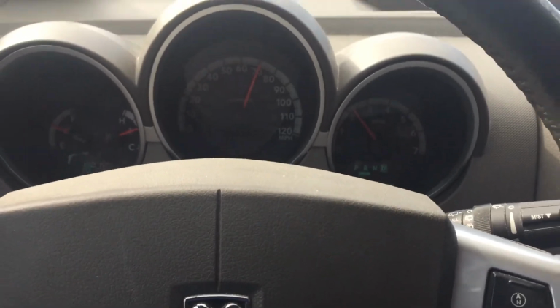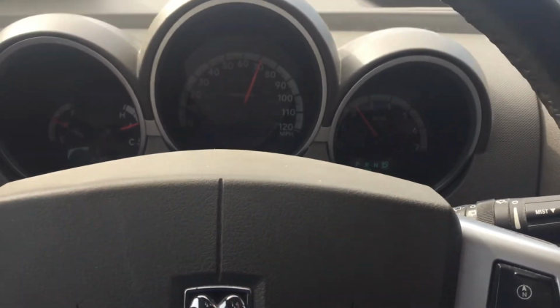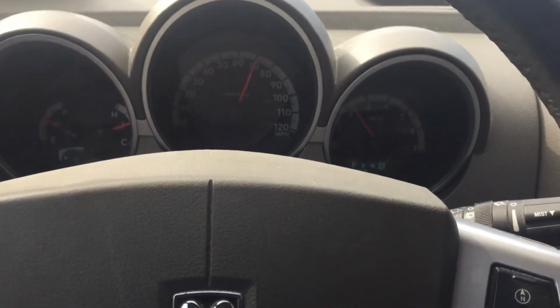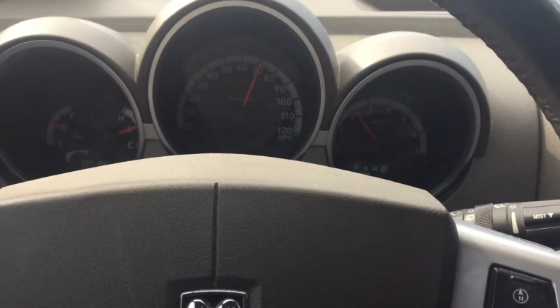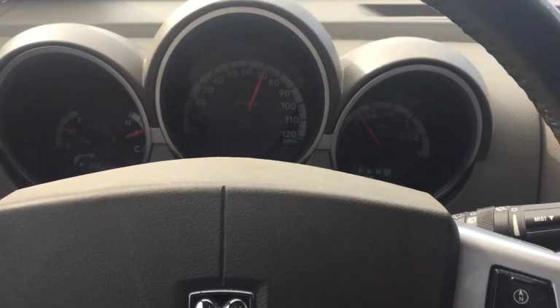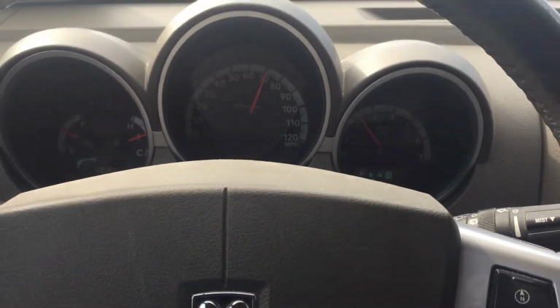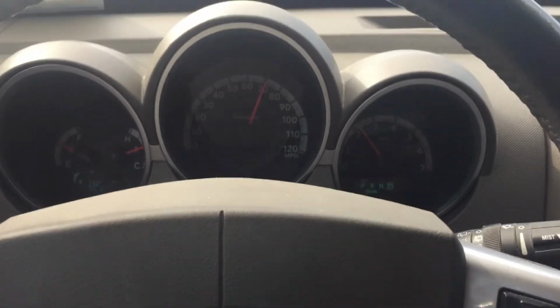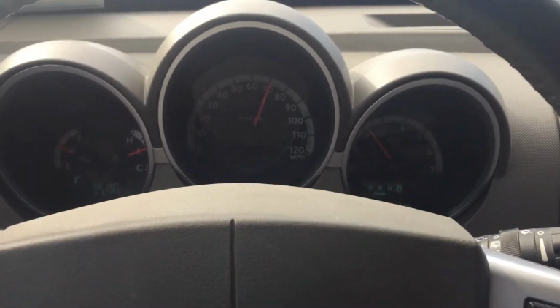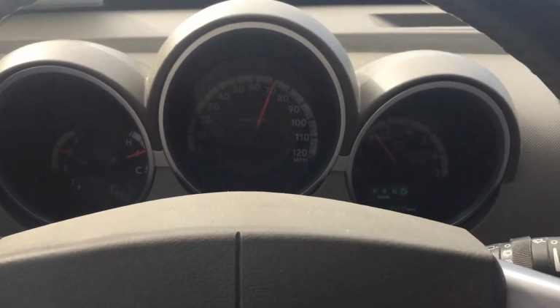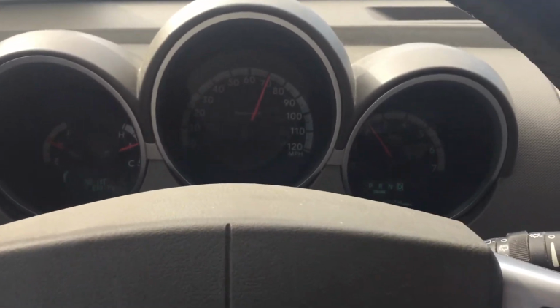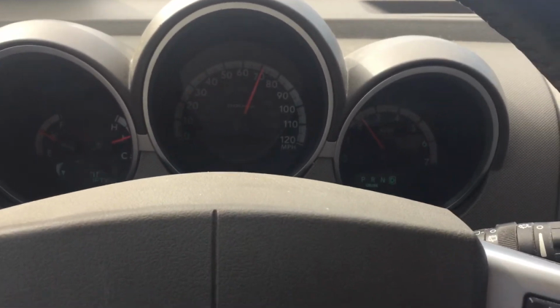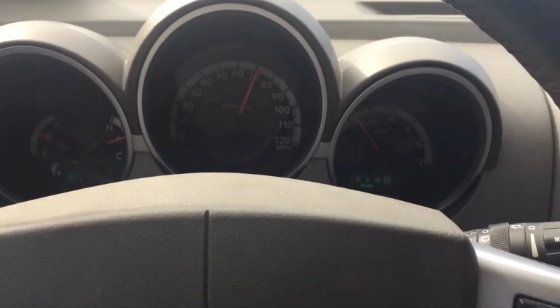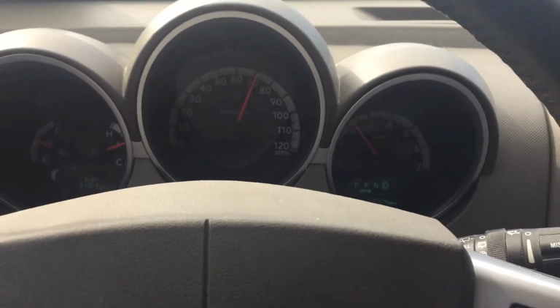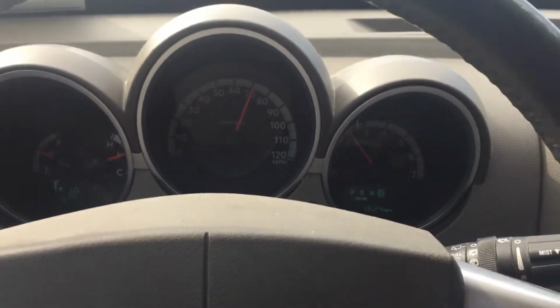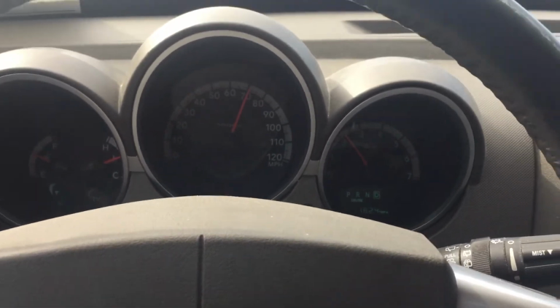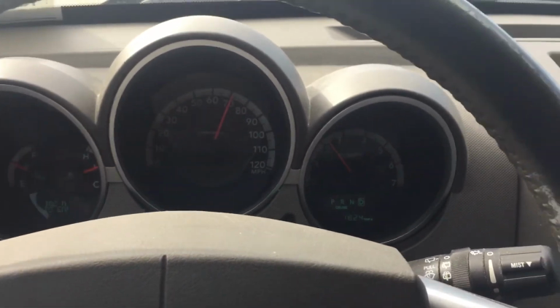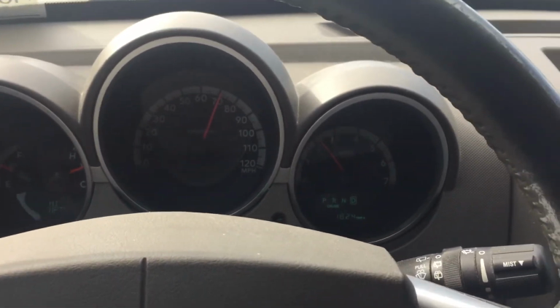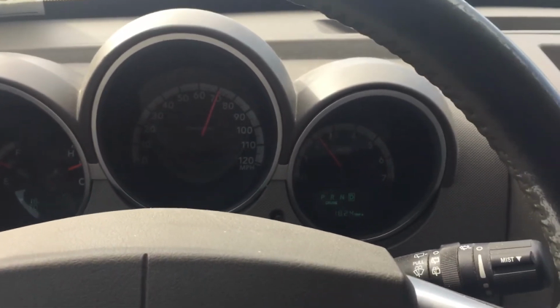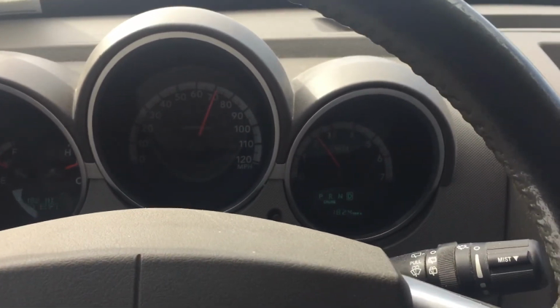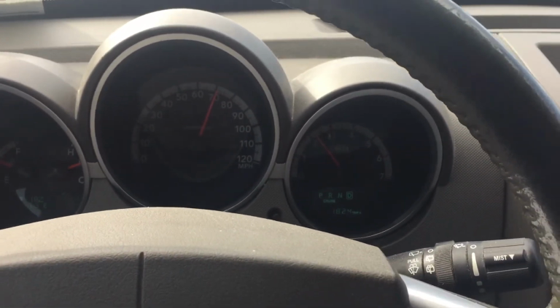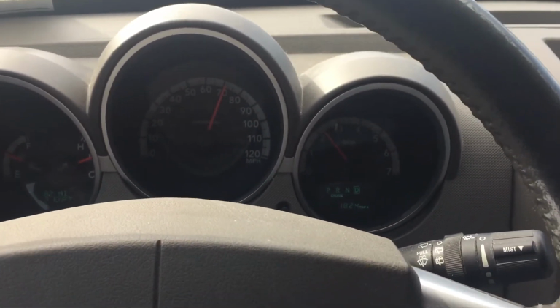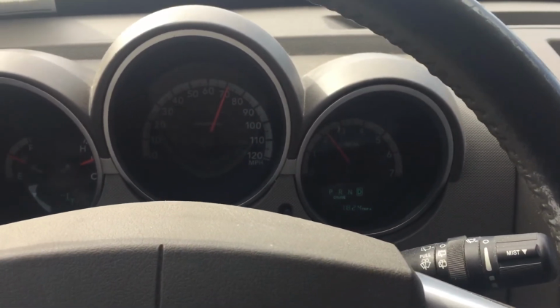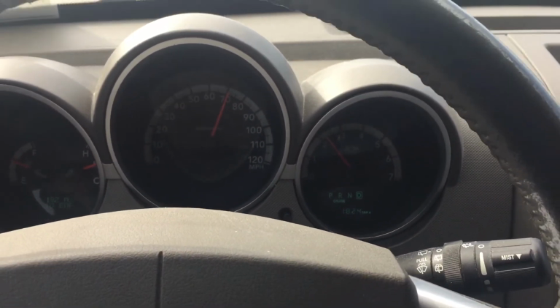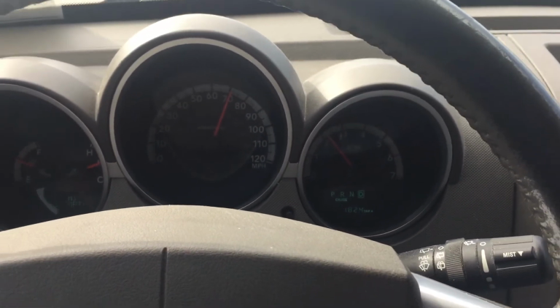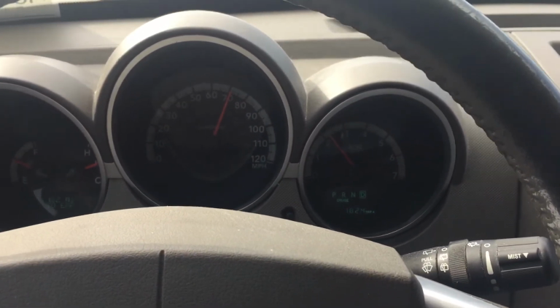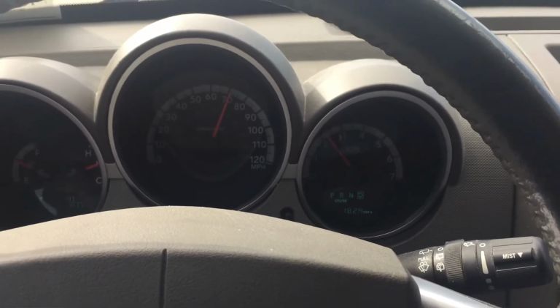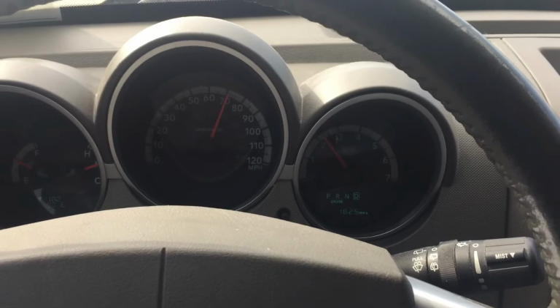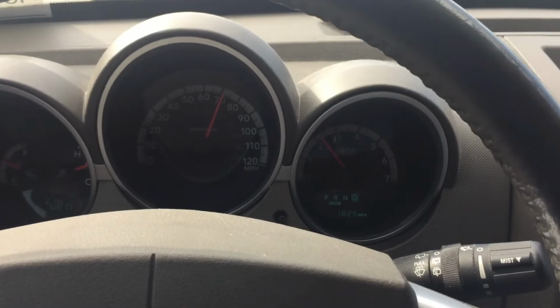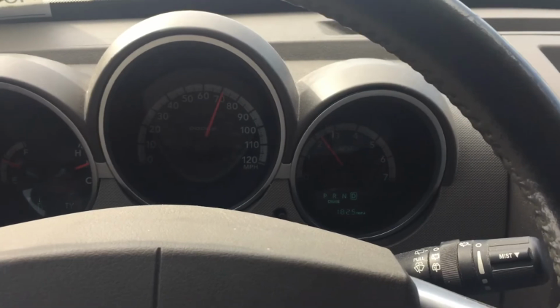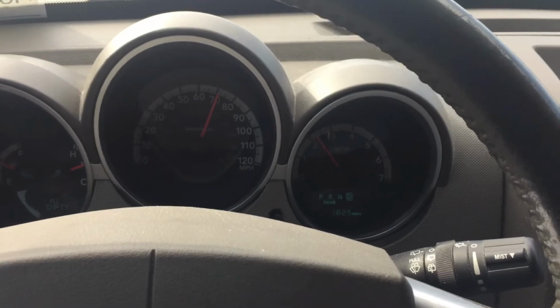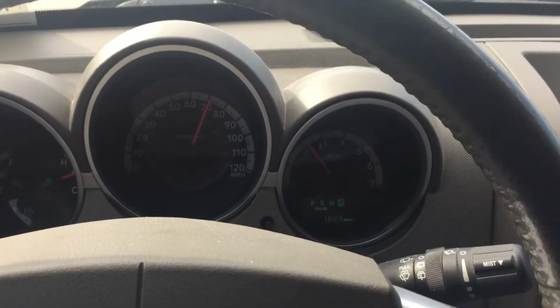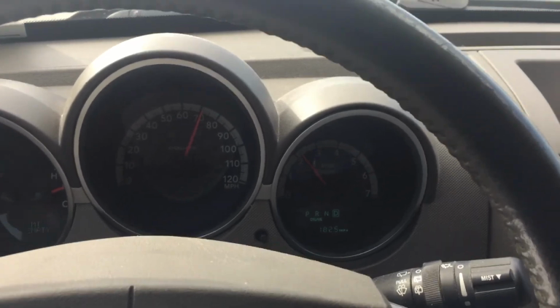That will be the last clip I show before we end this out and see how many total miles we got when the tank is empty.